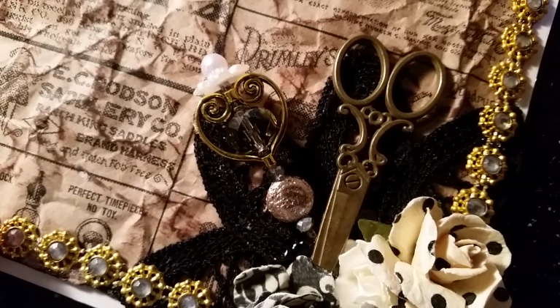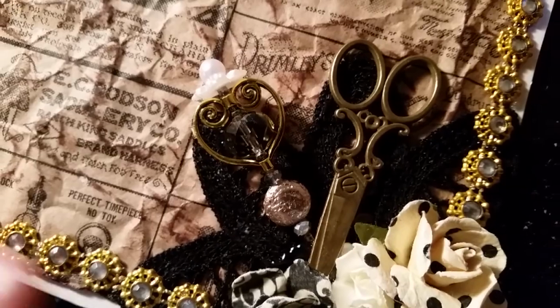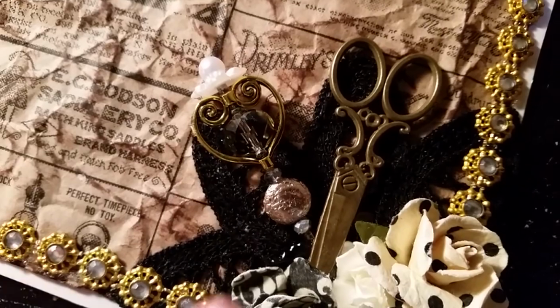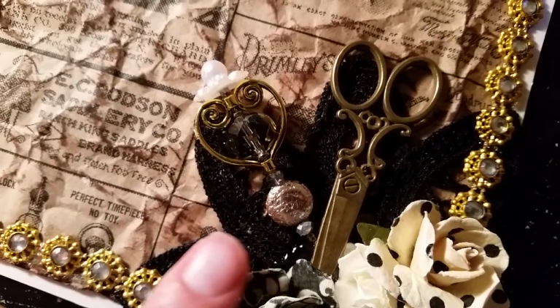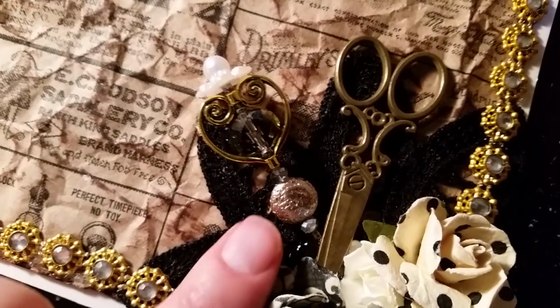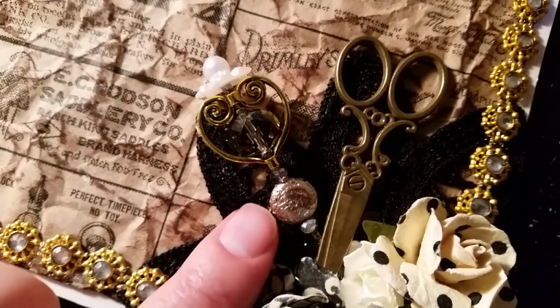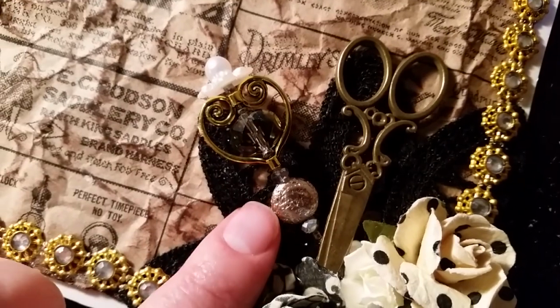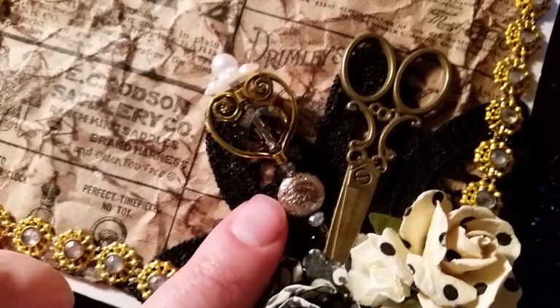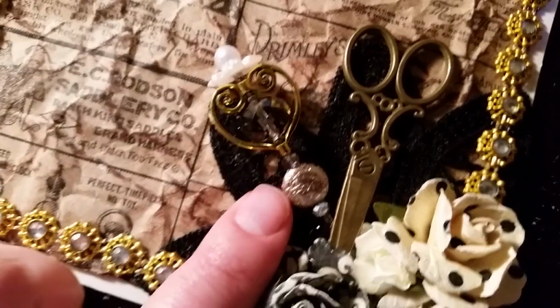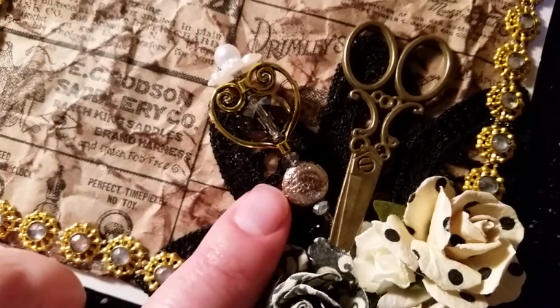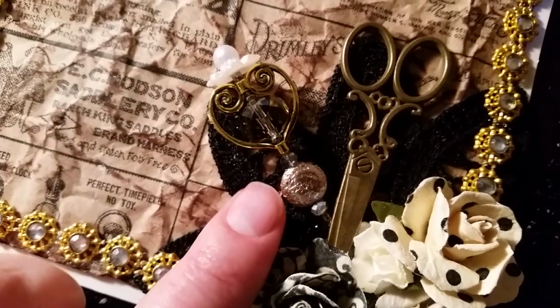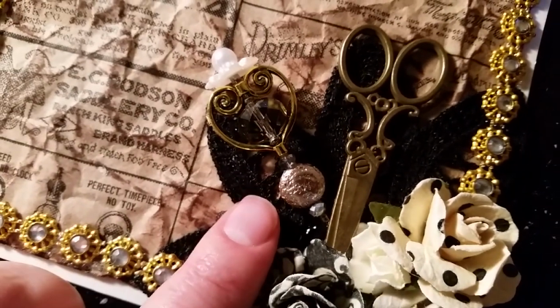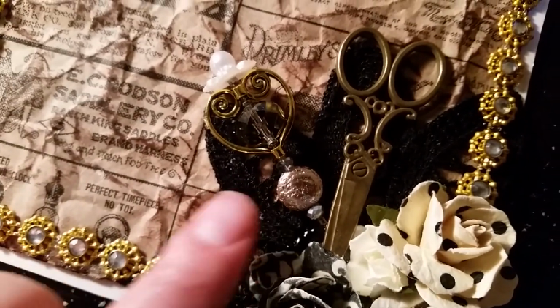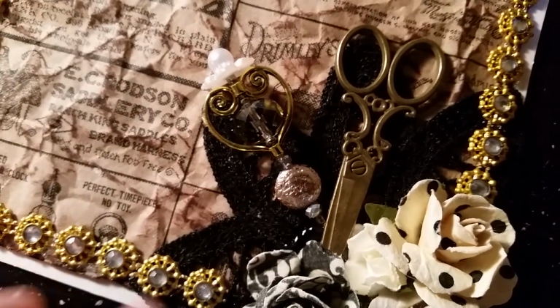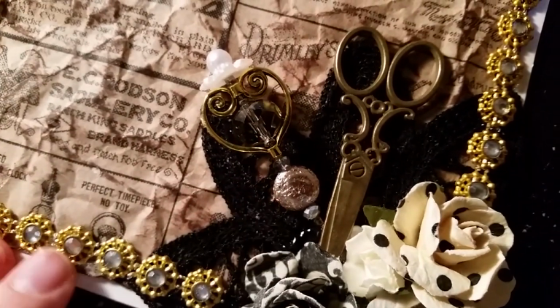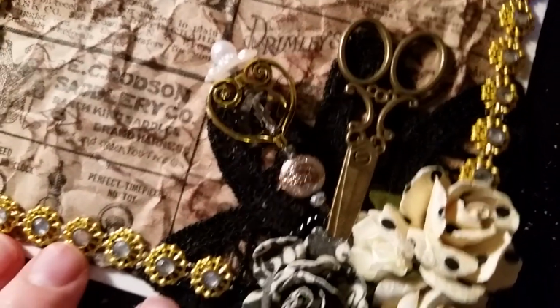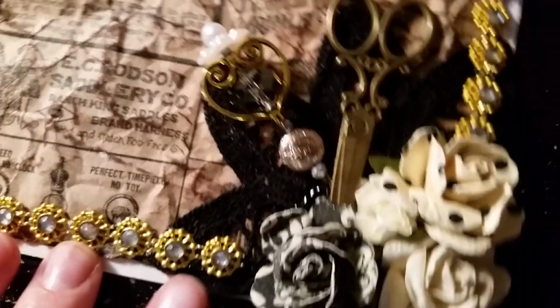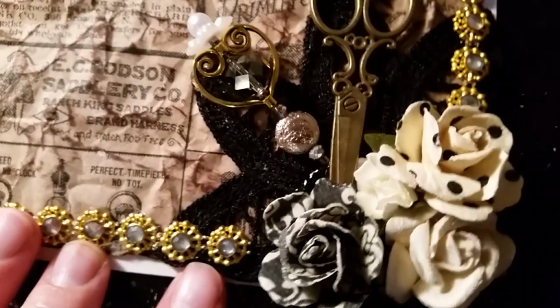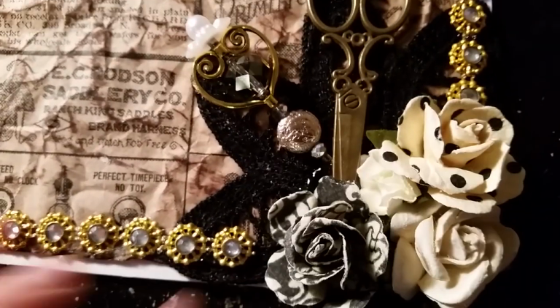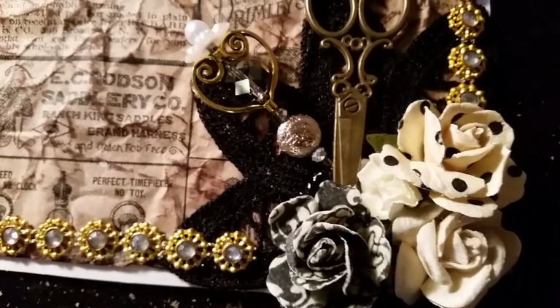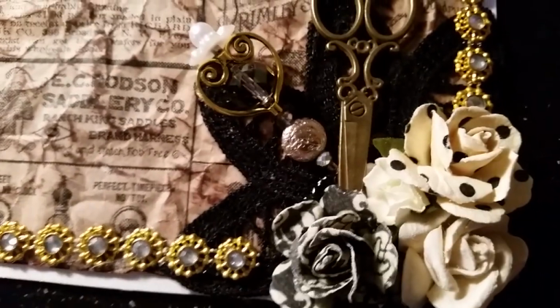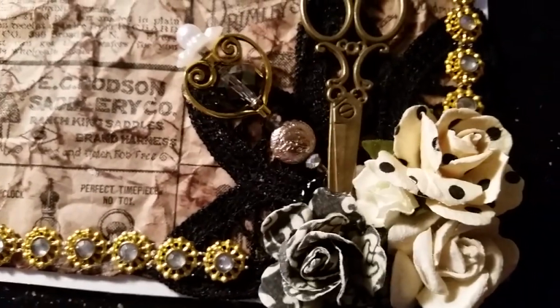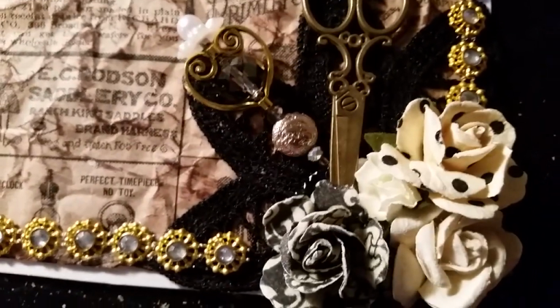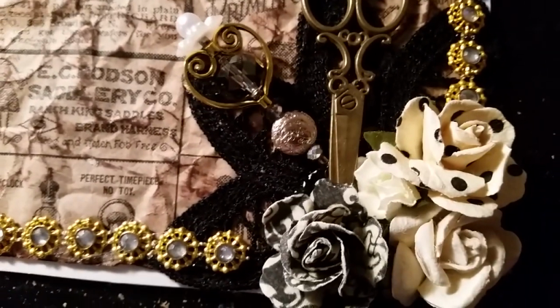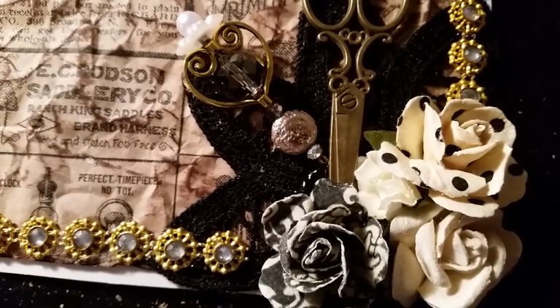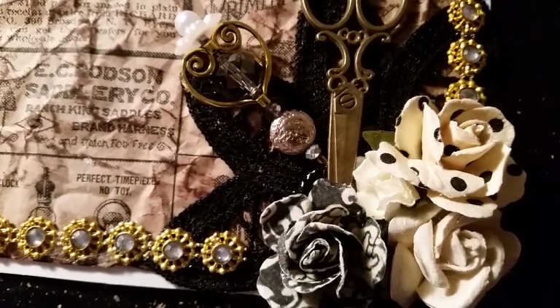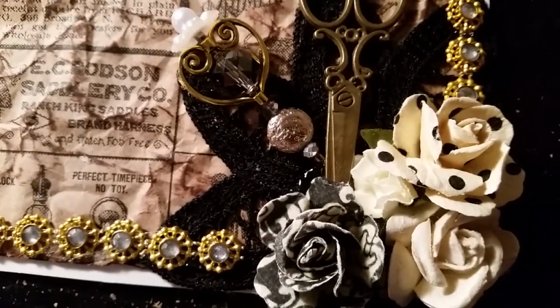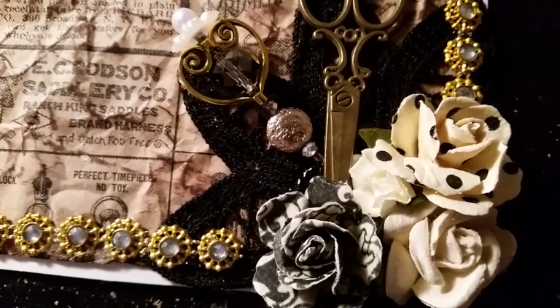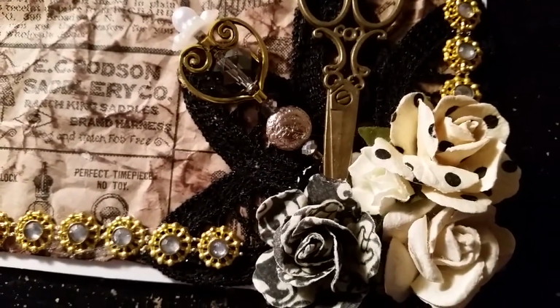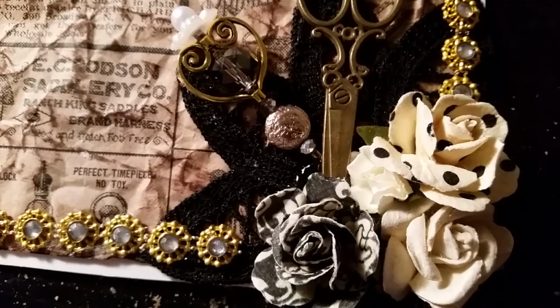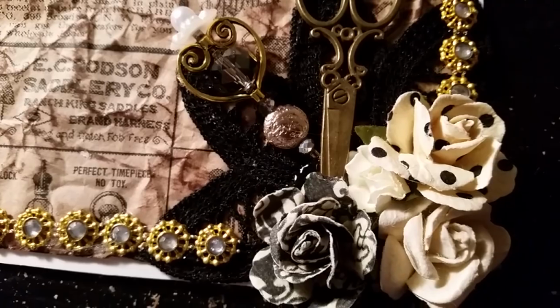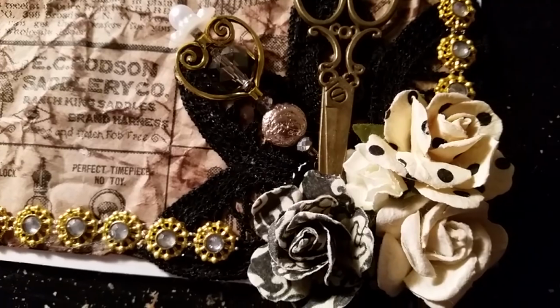I built some more stick pins too. Let me pause and show them to you.